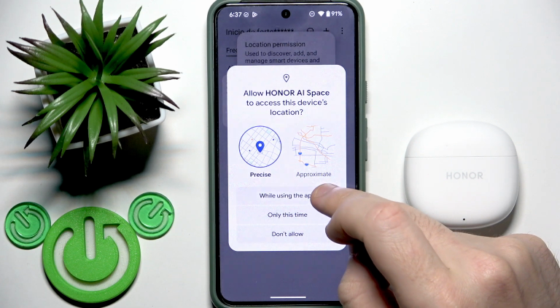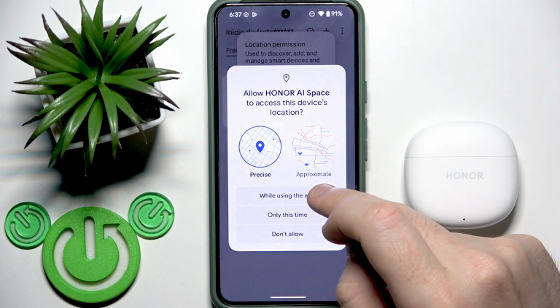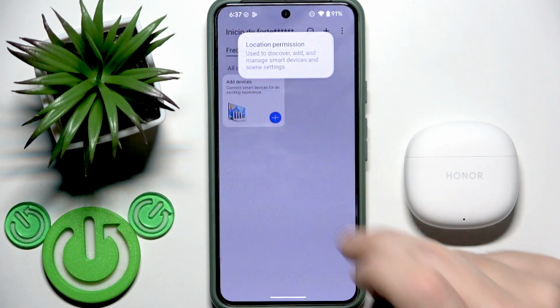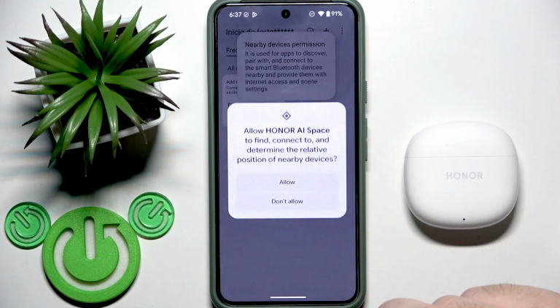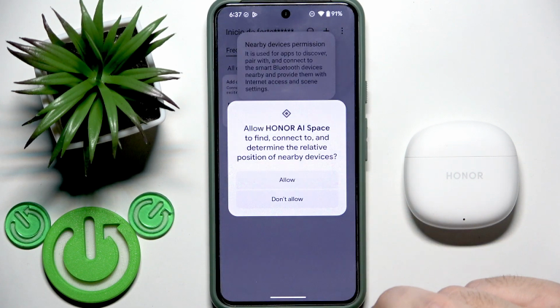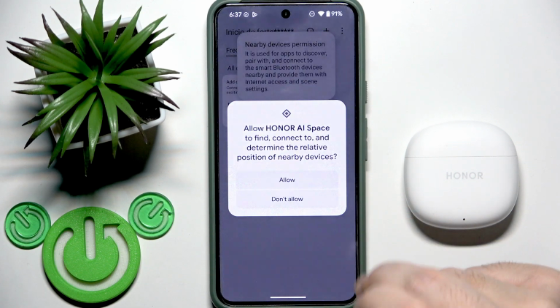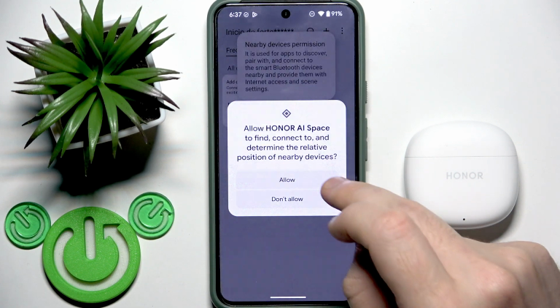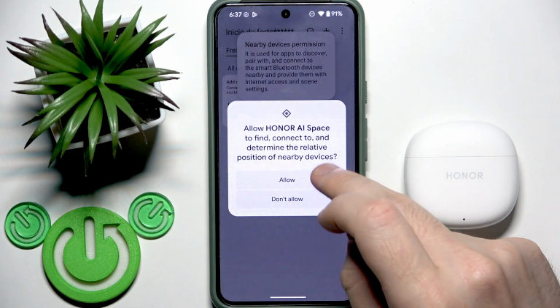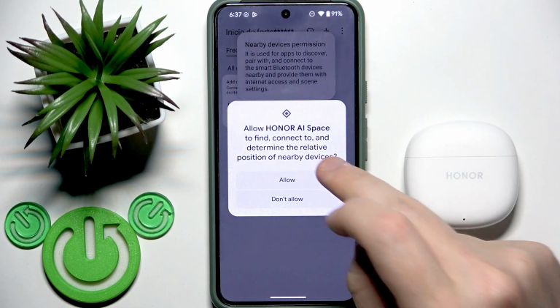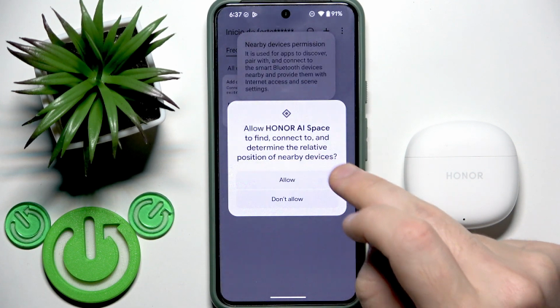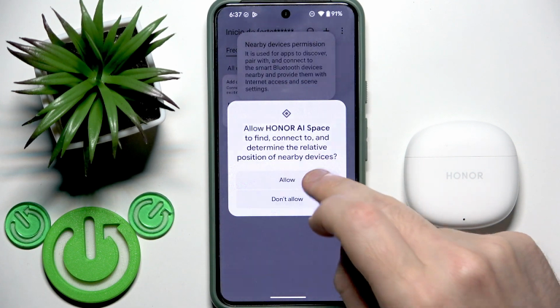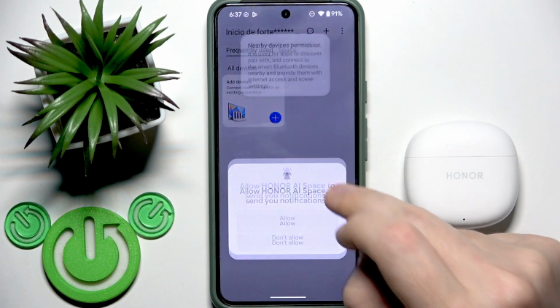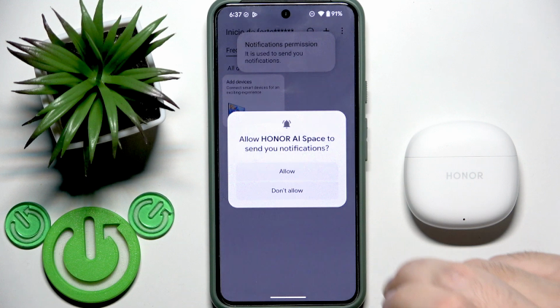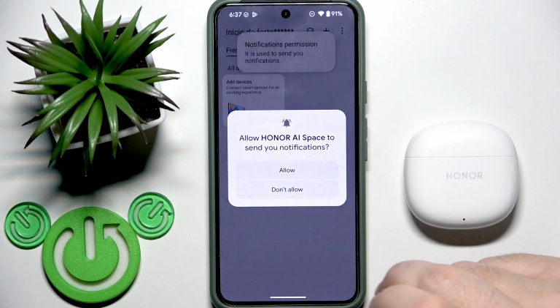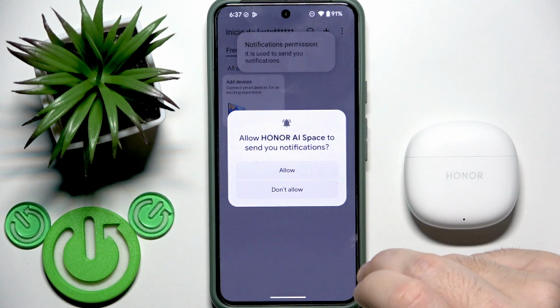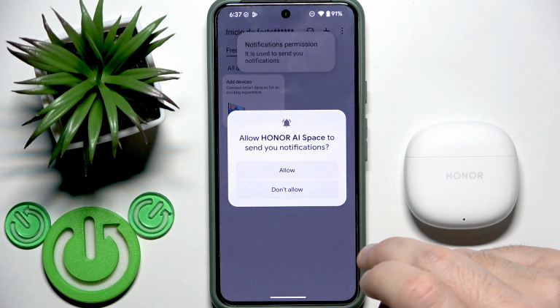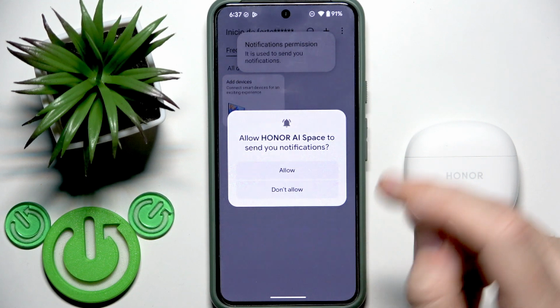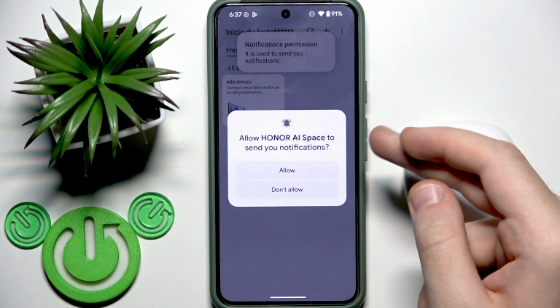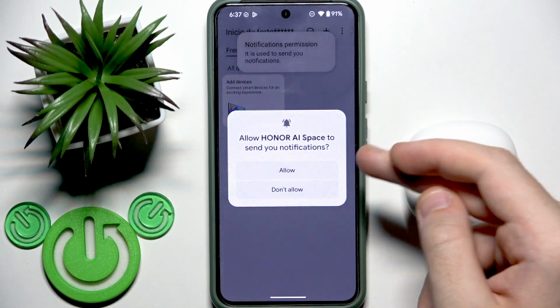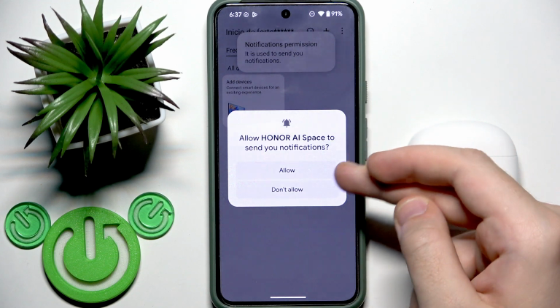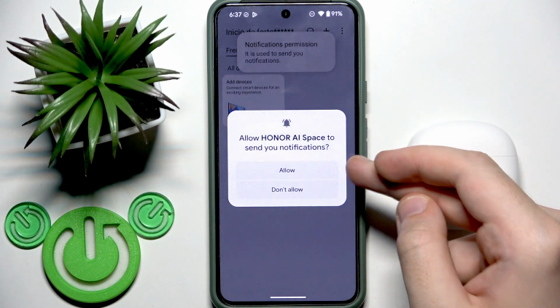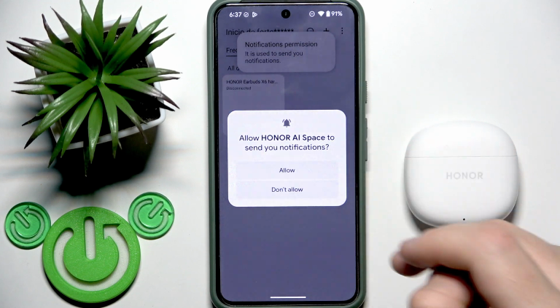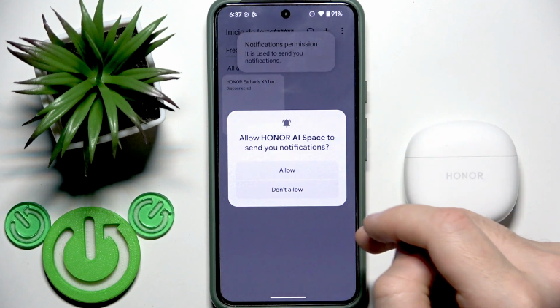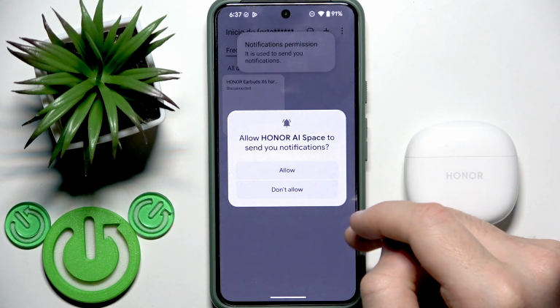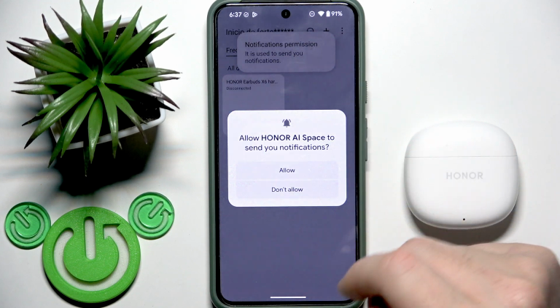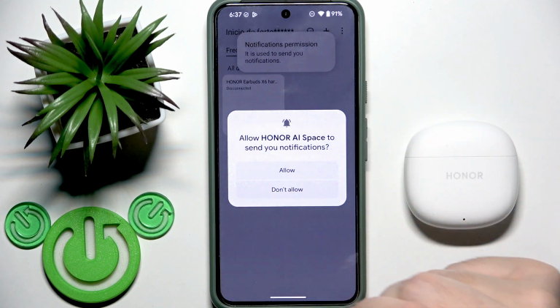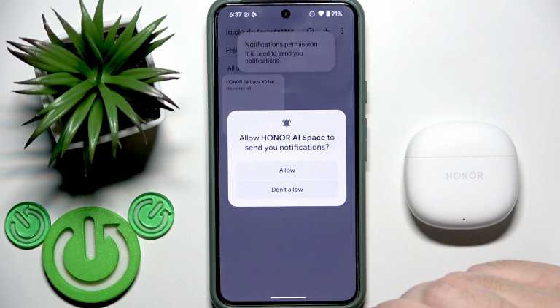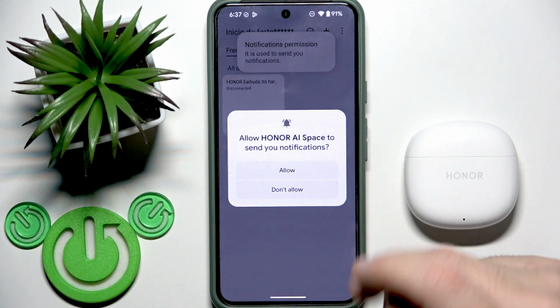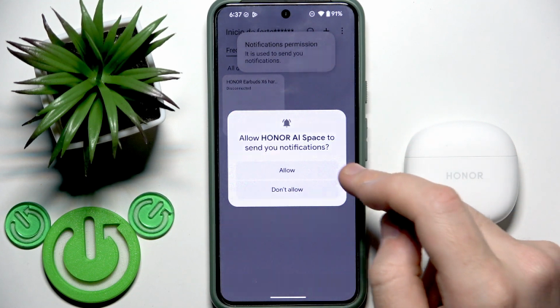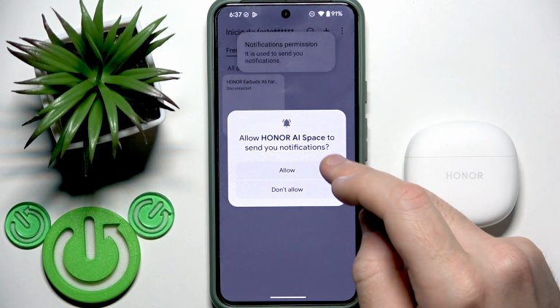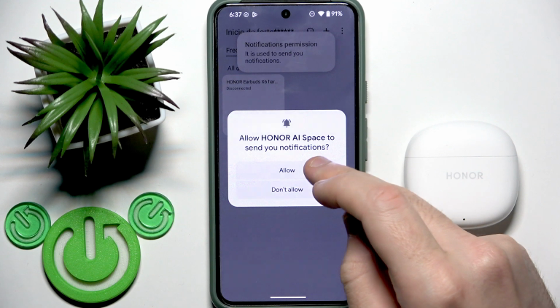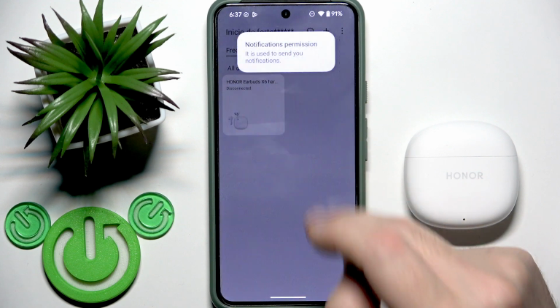The app will ask about notifications. If you need notifications, click Allow. If you don't need them, click Do Not Allow.